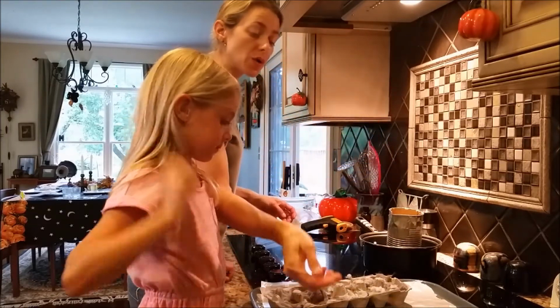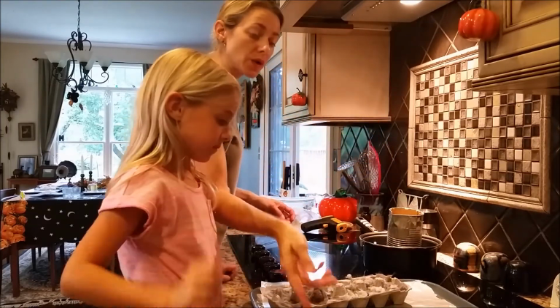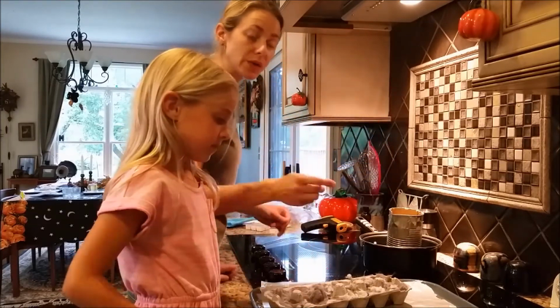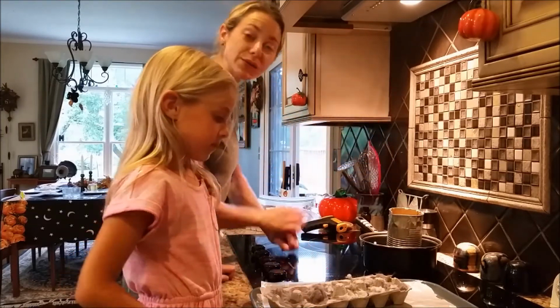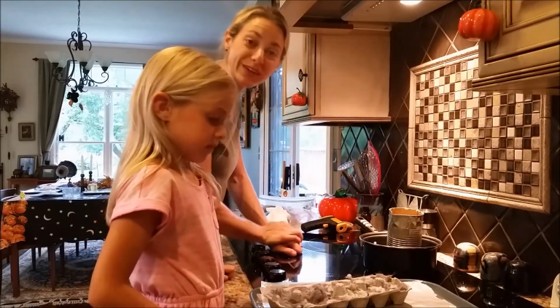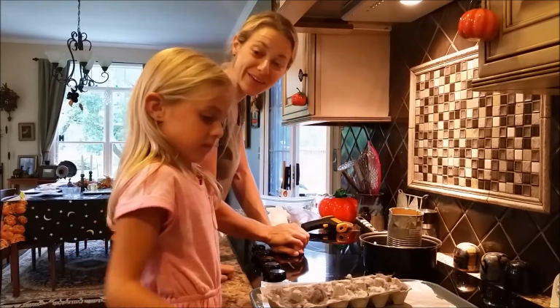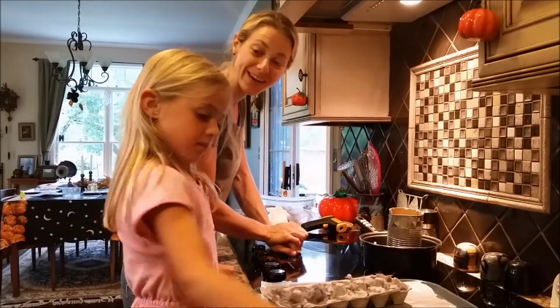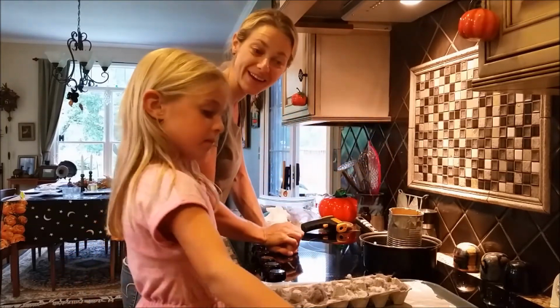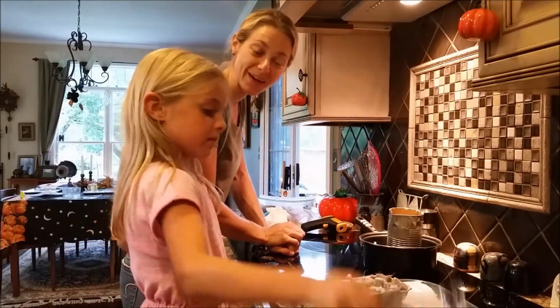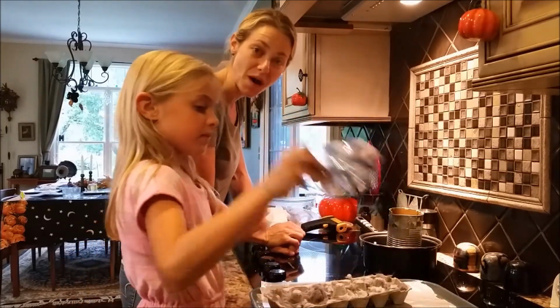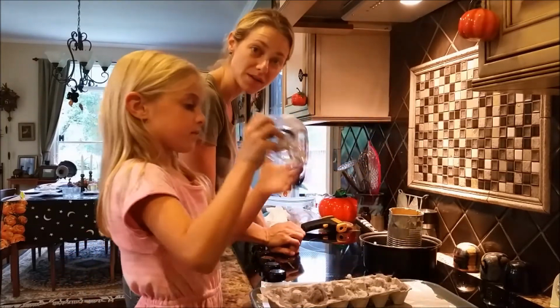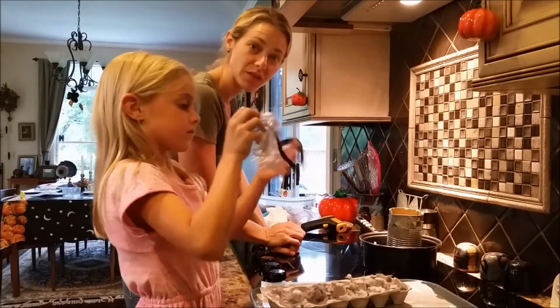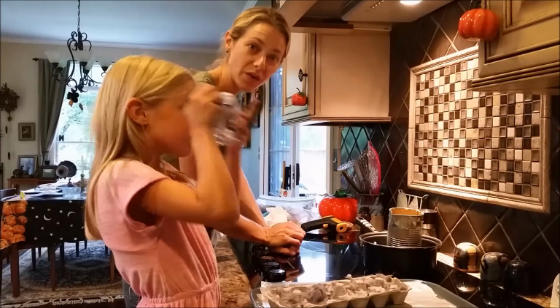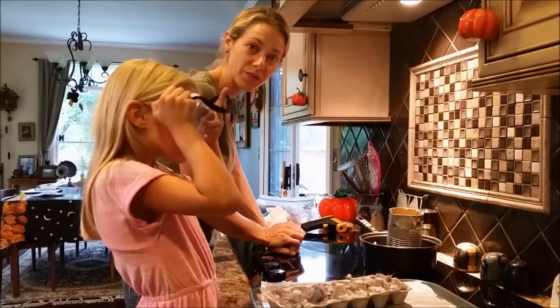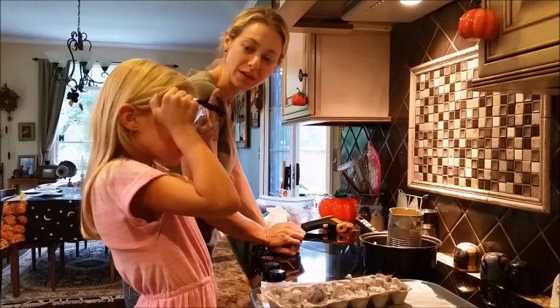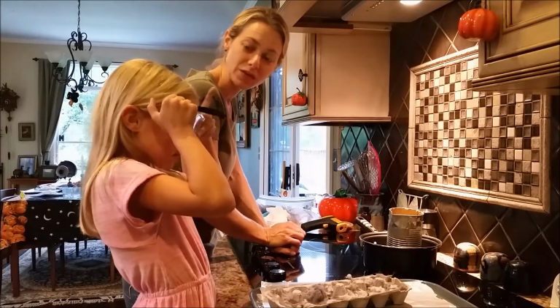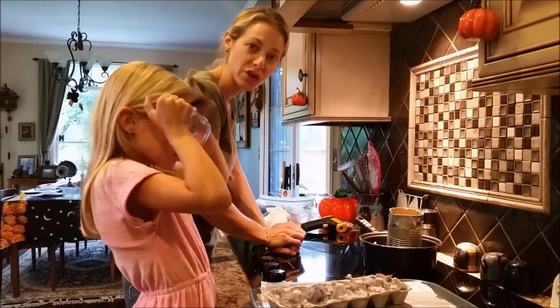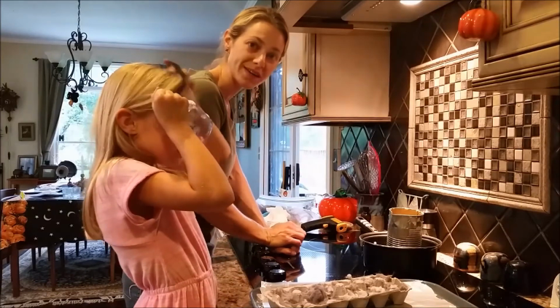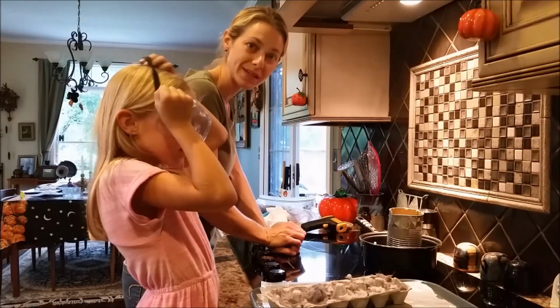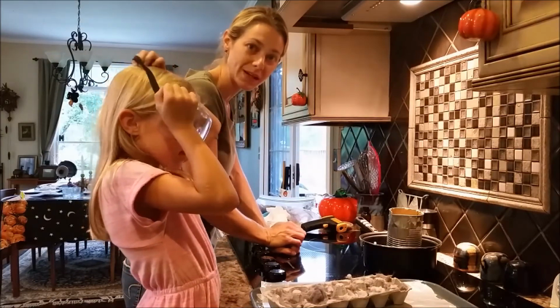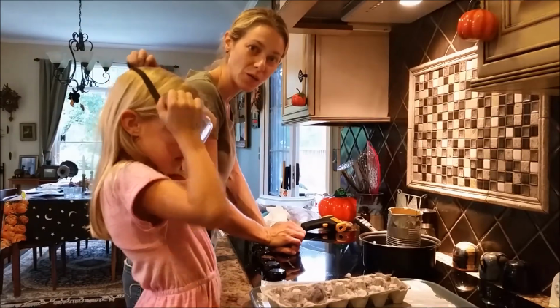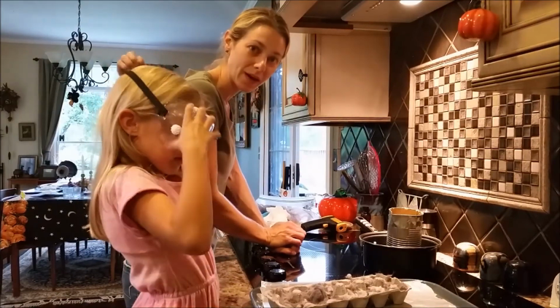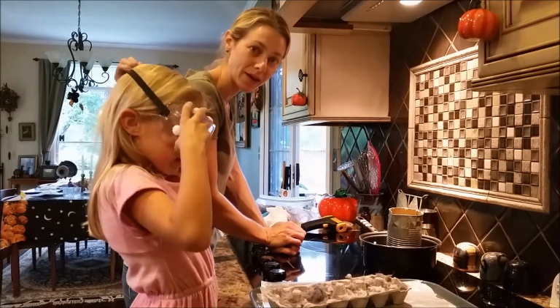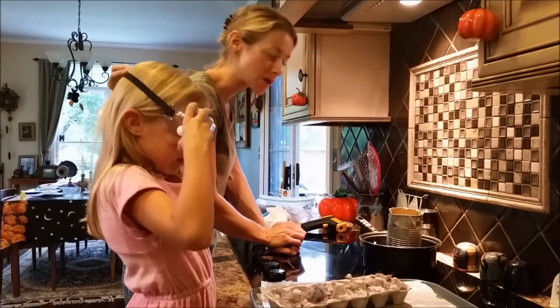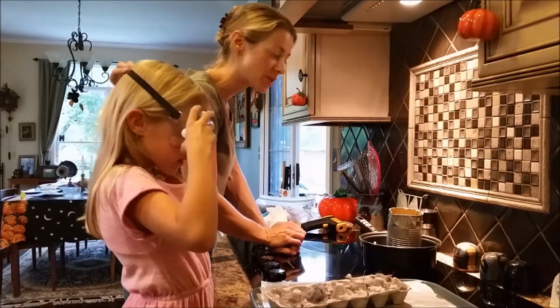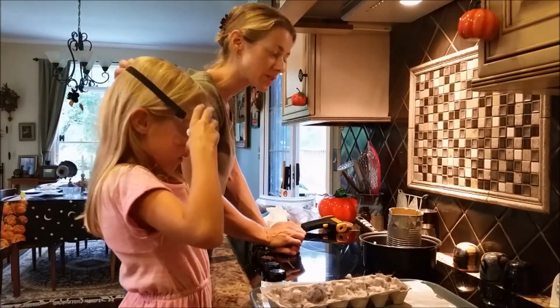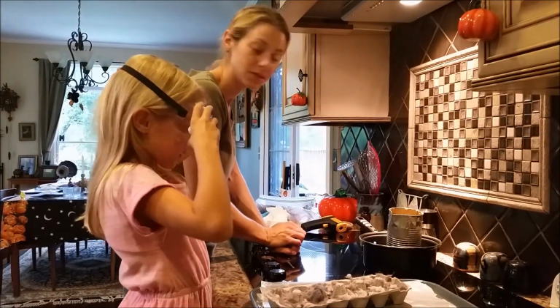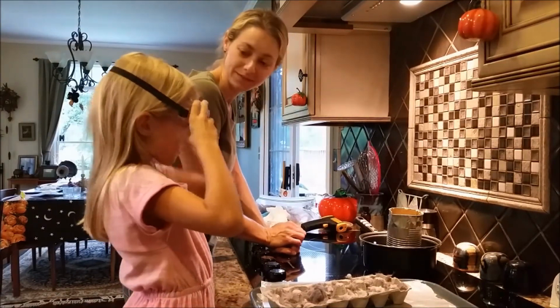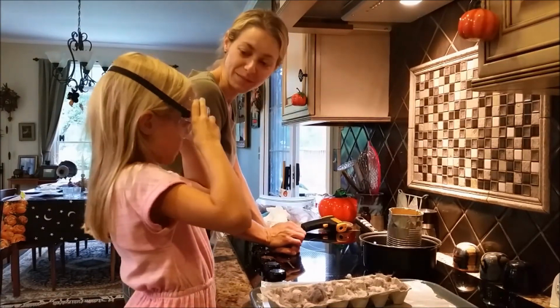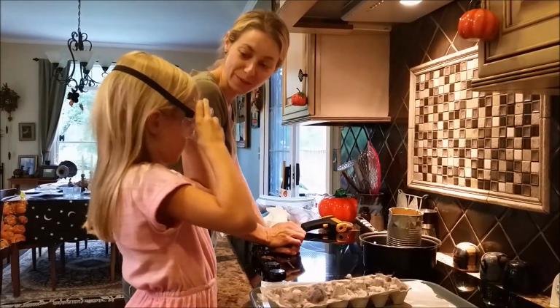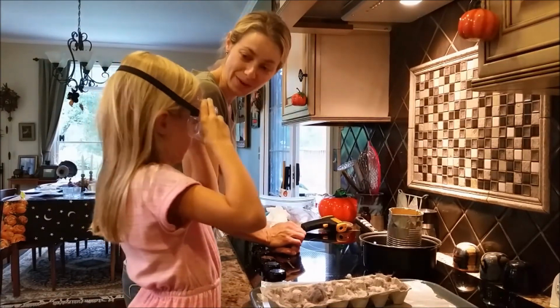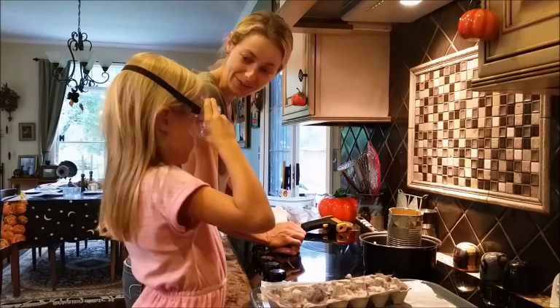We're going to go ahead and pause the video so you're not sitting here watching us melt the wax.